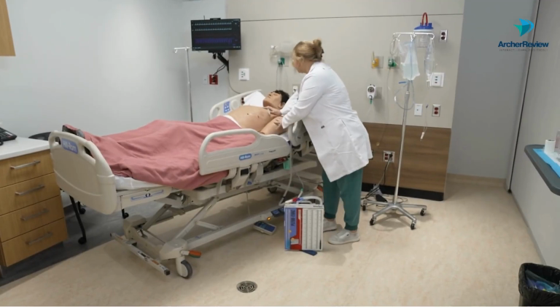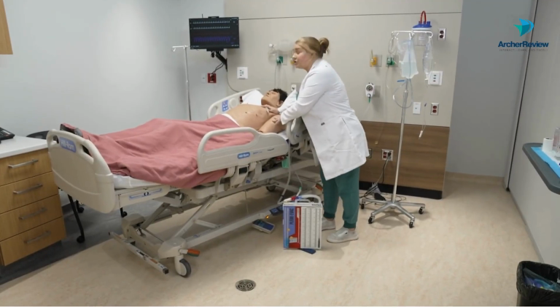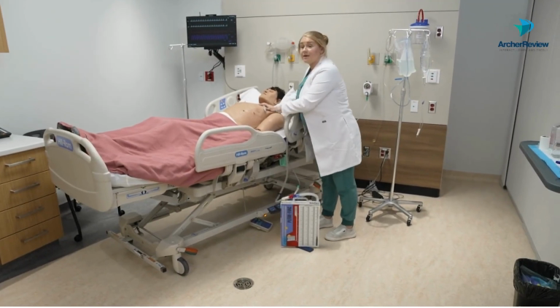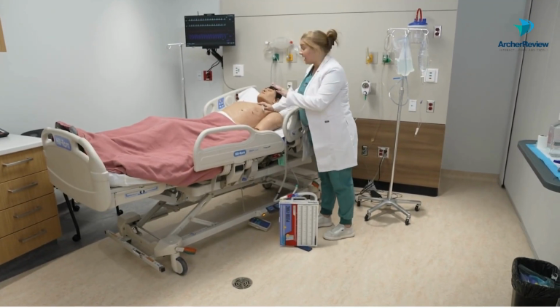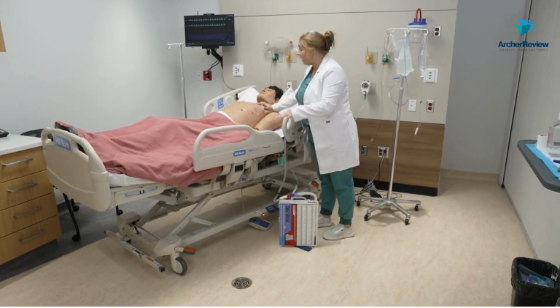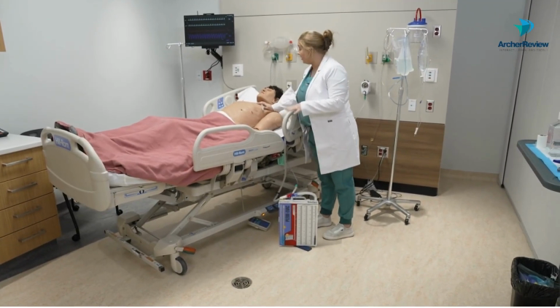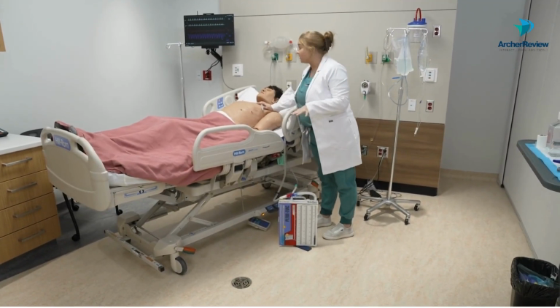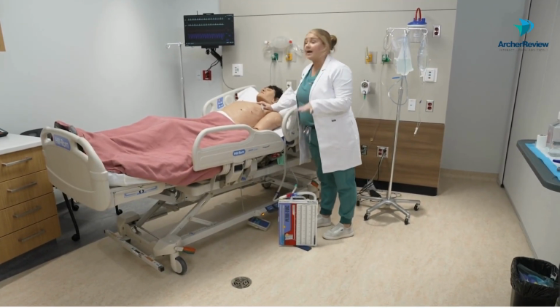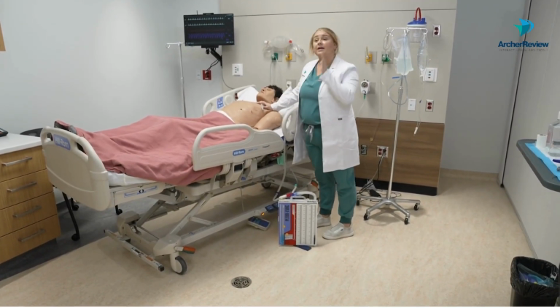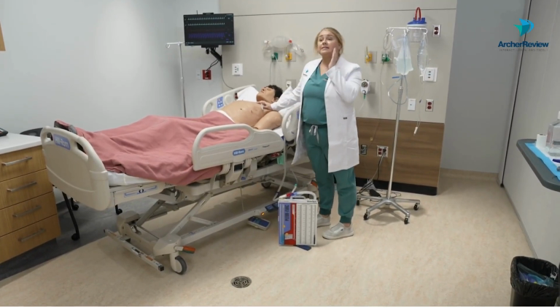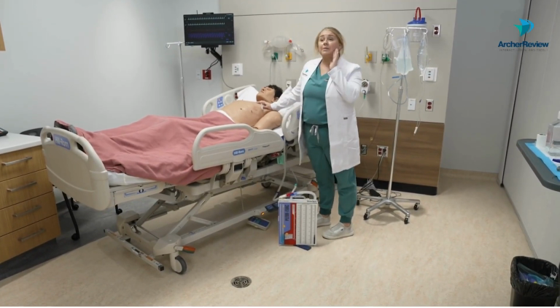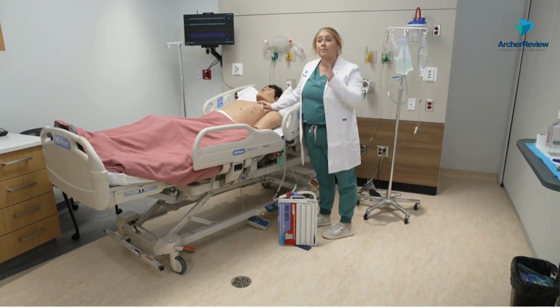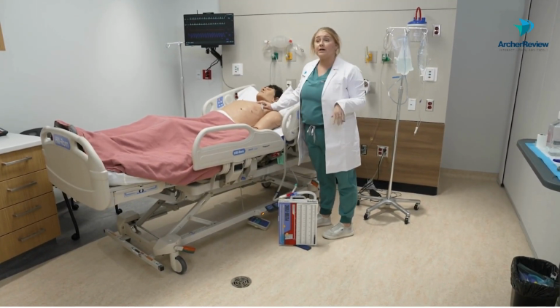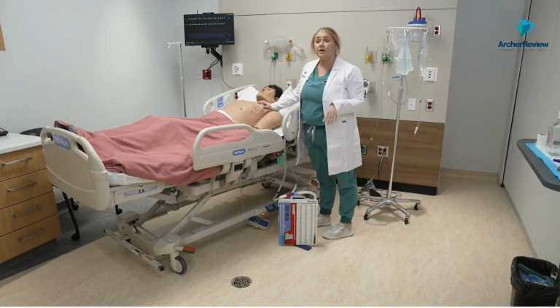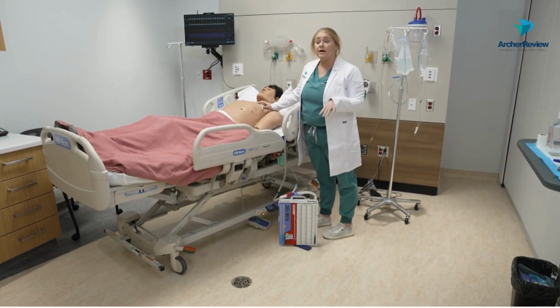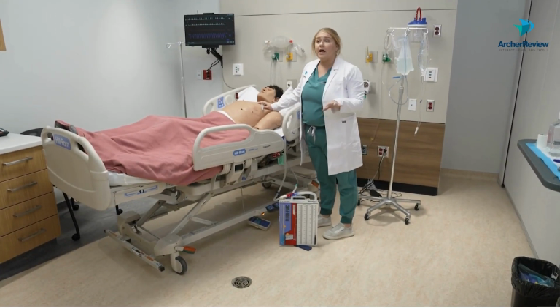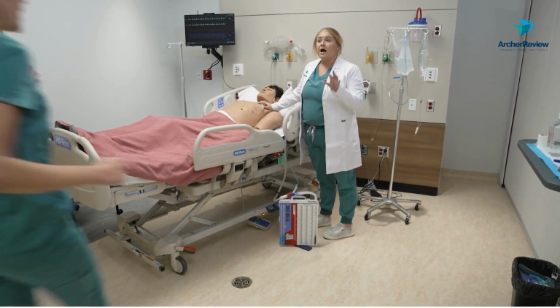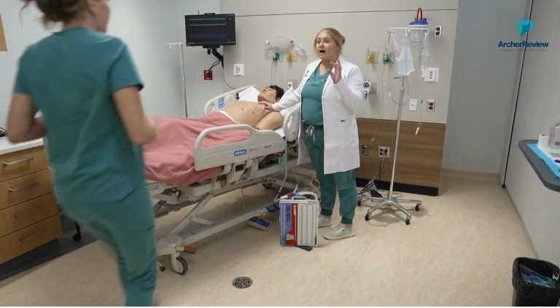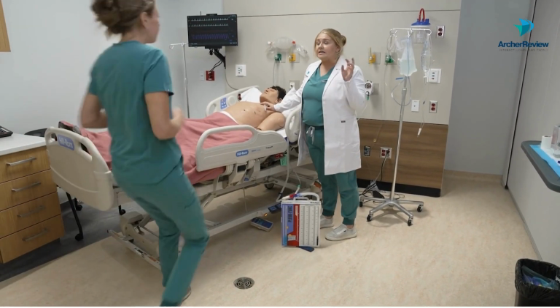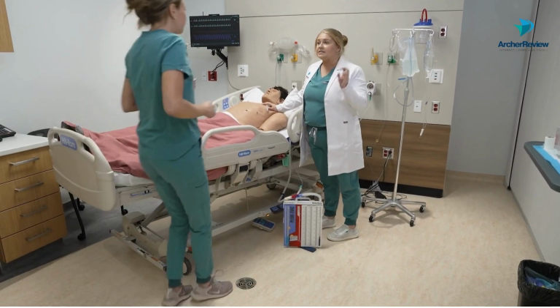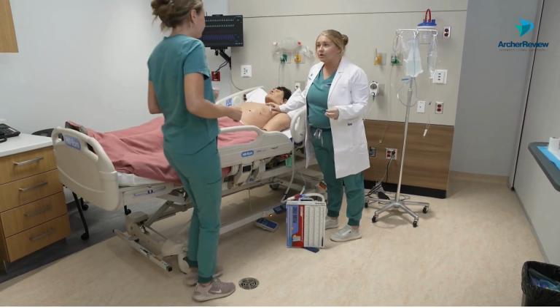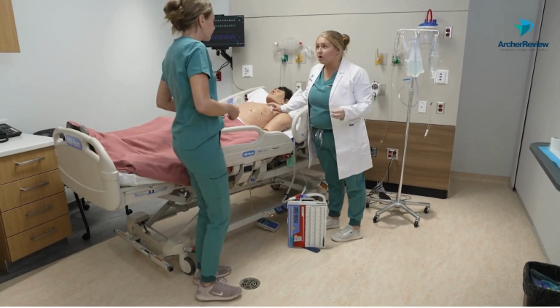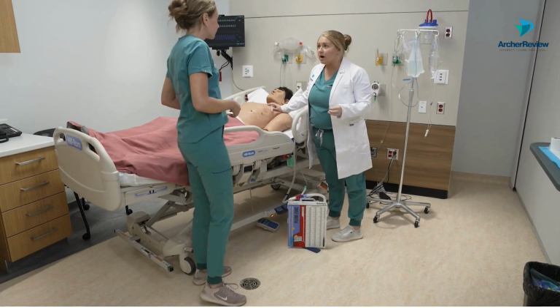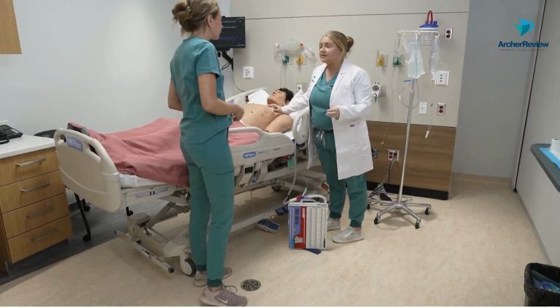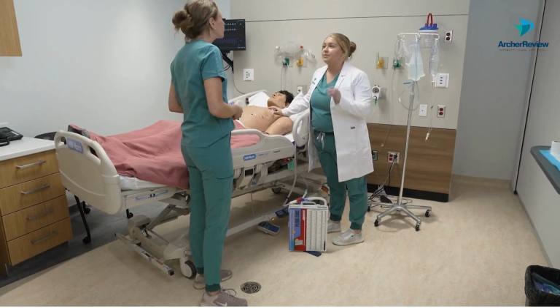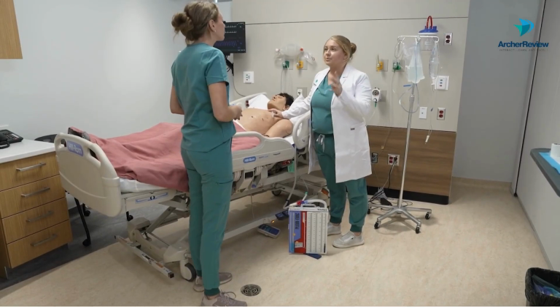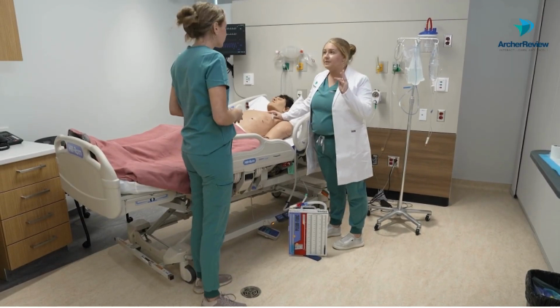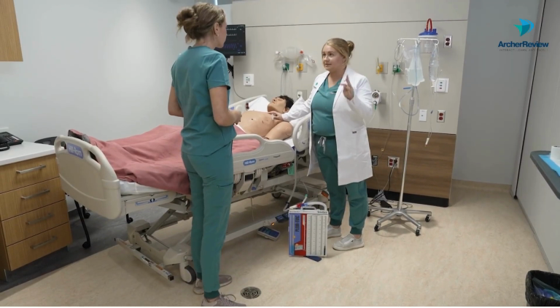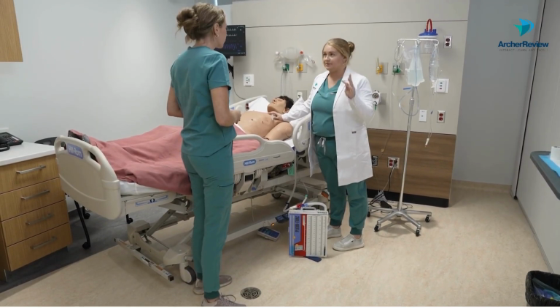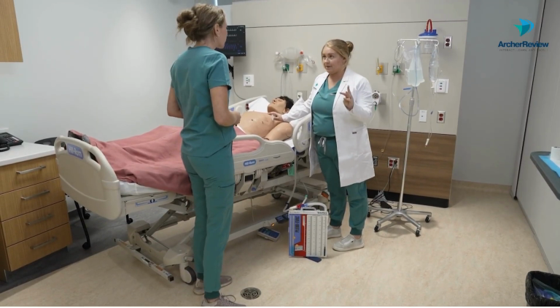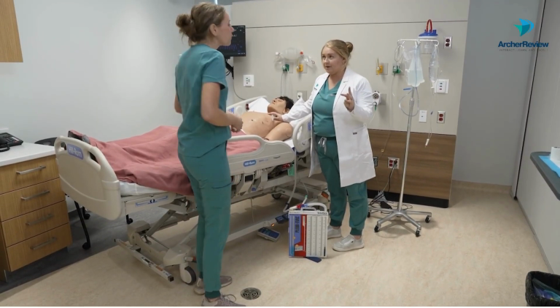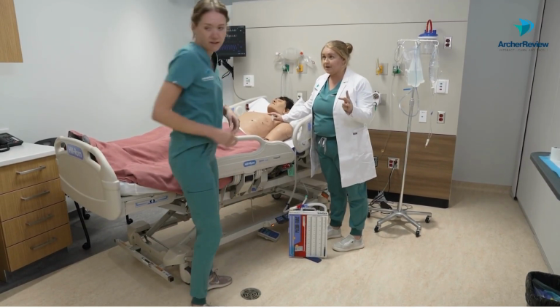Chest tube is out of the client. Can I get some help in here? What can I get you? I need a sterile gauze and three pieces of tape. Perfect.